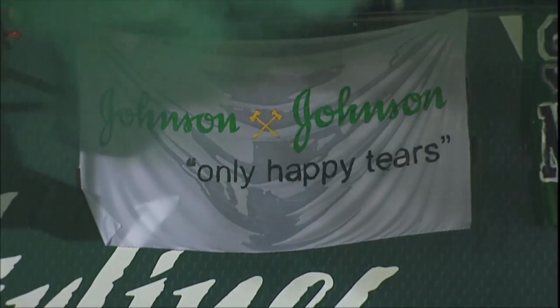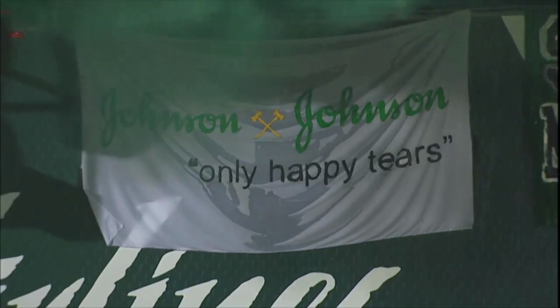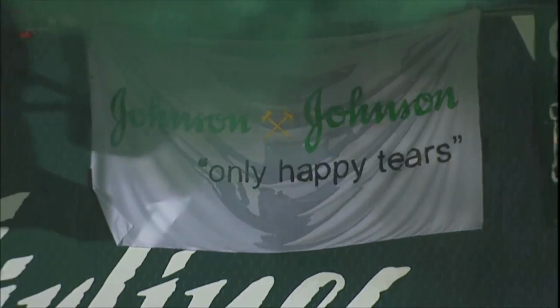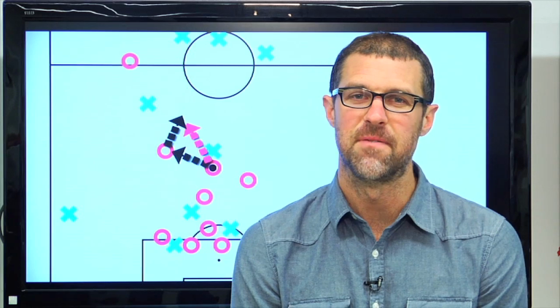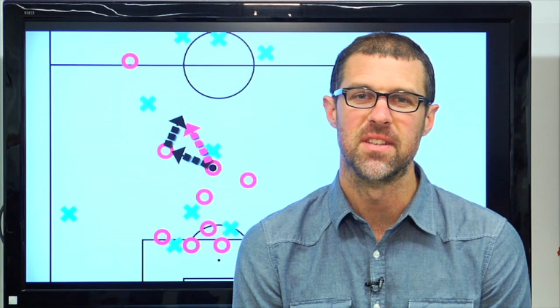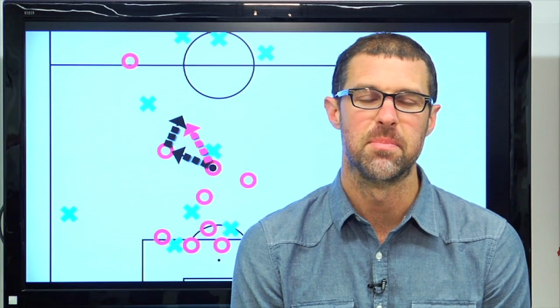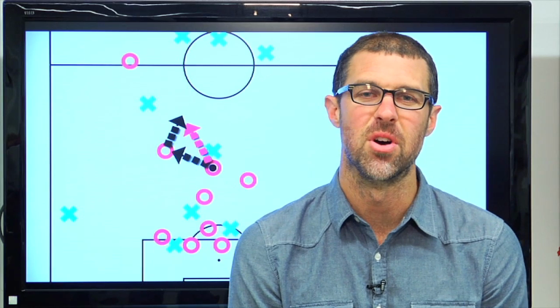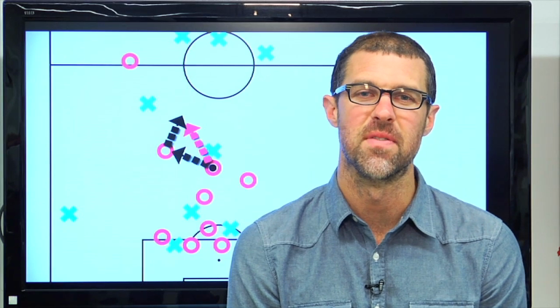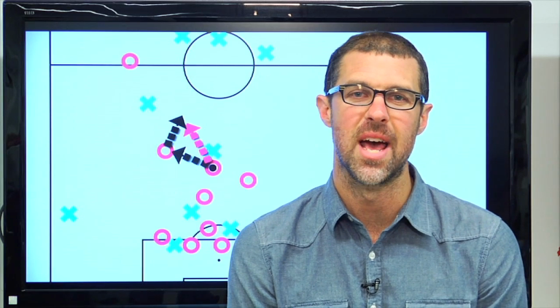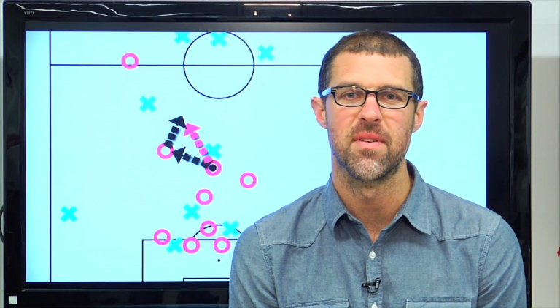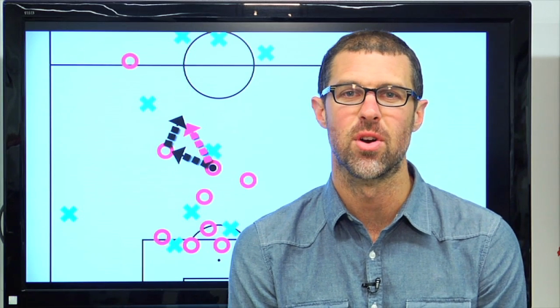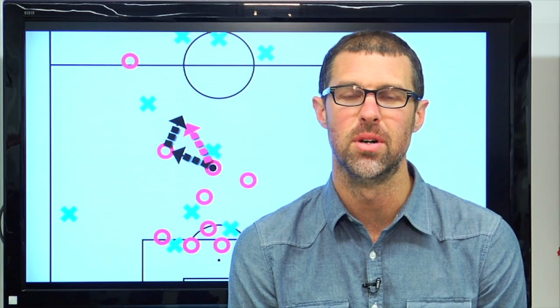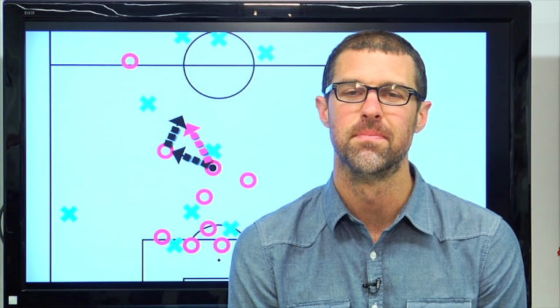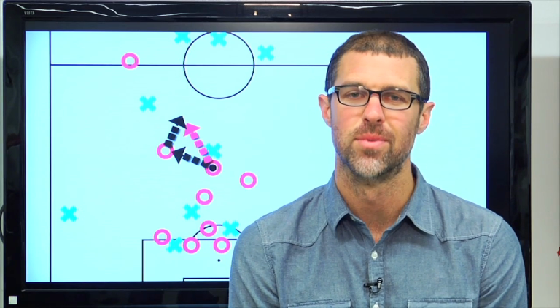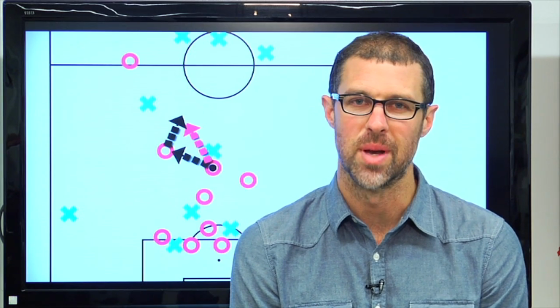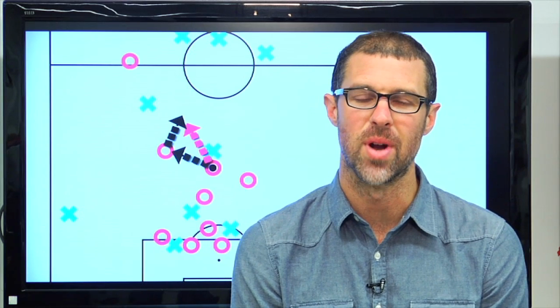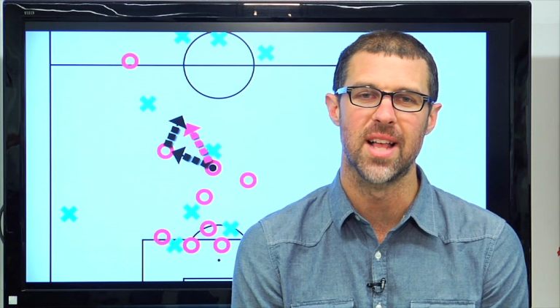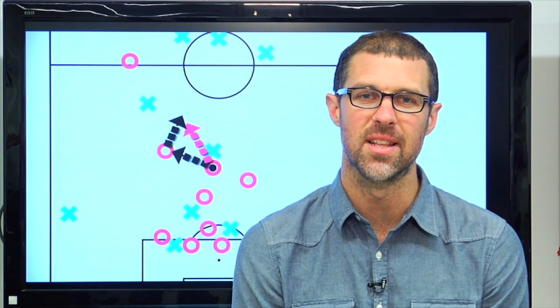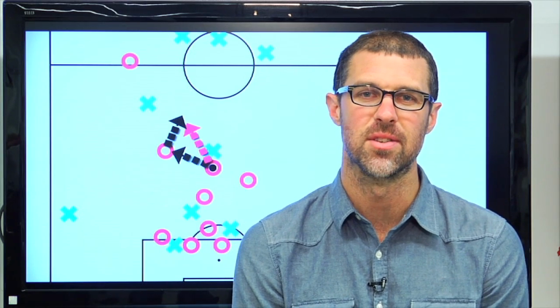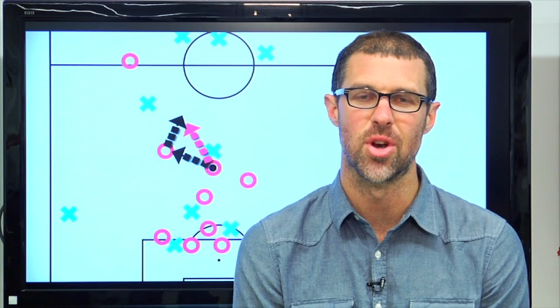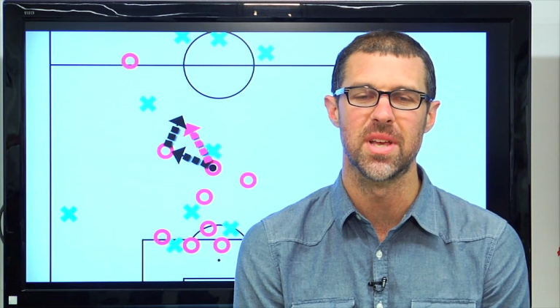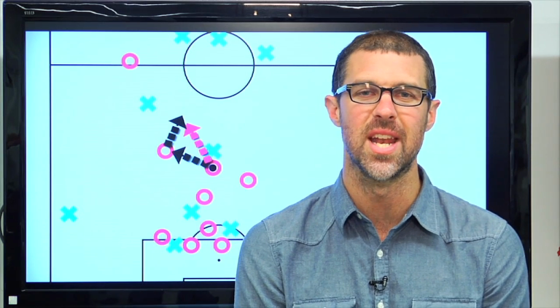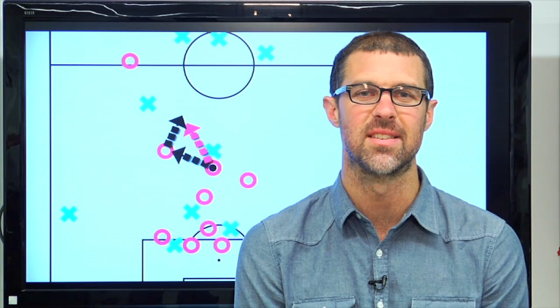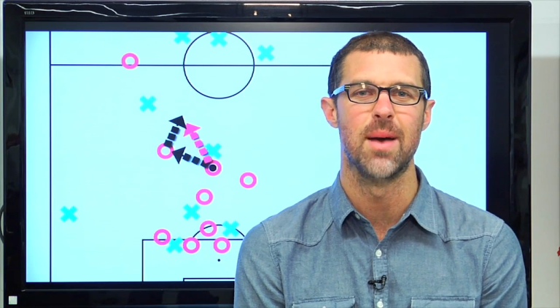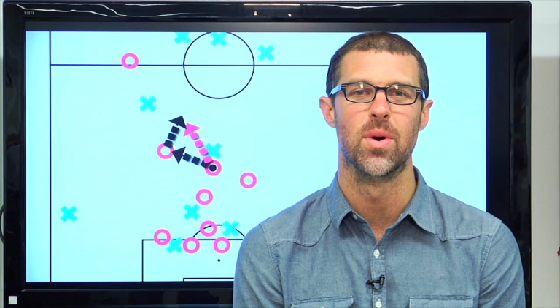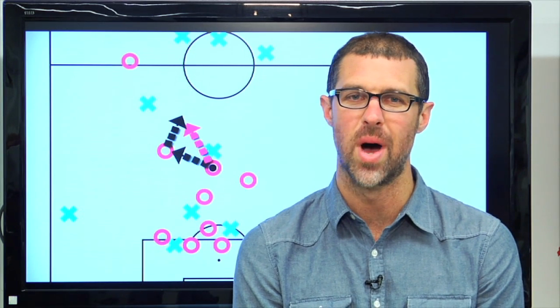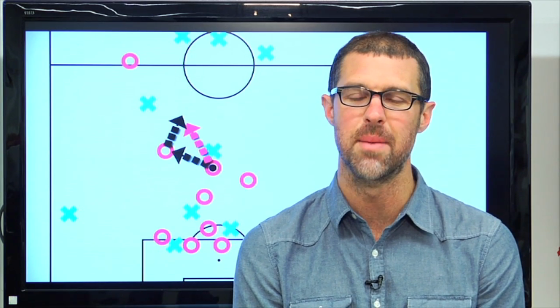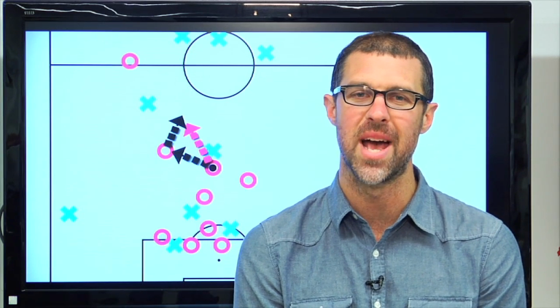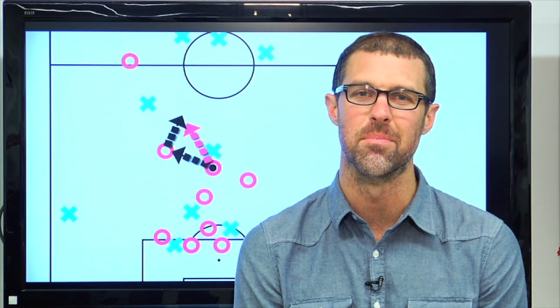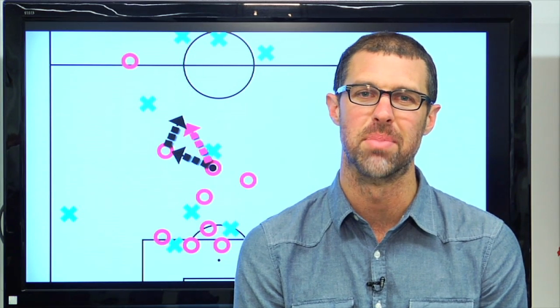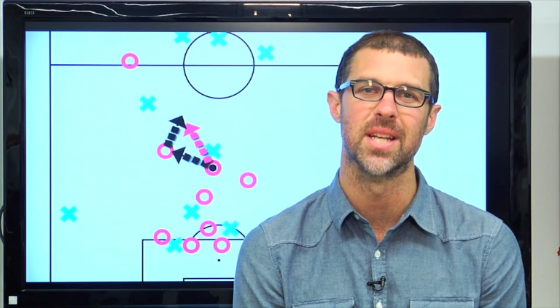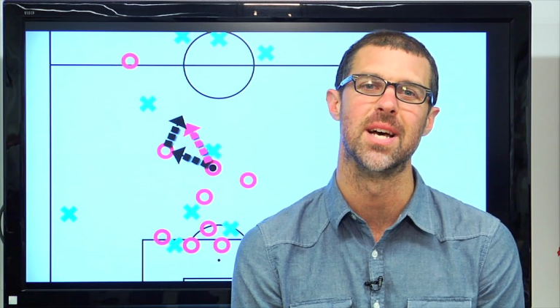Well, that's it for this episode of Anatomy of a Goal. I'm Greg Lalas. Join me again next time — we'll wind it back and break it down.